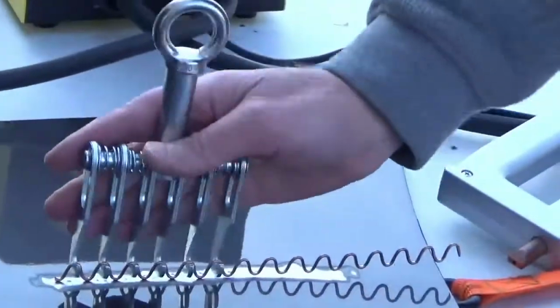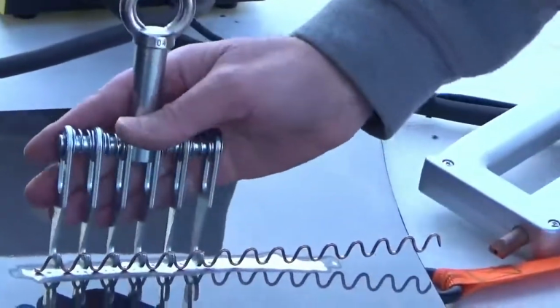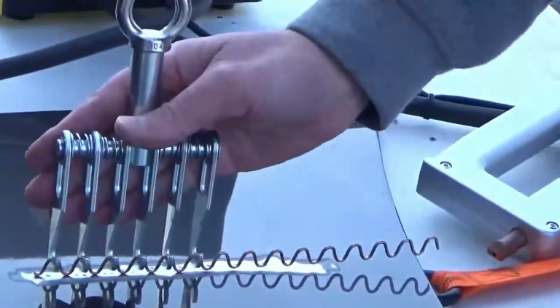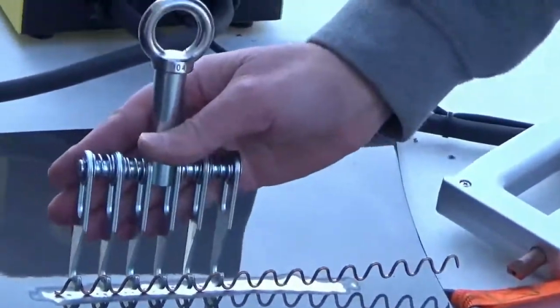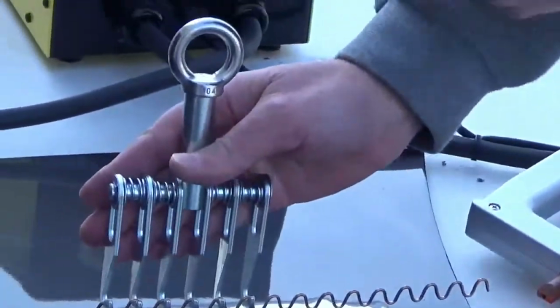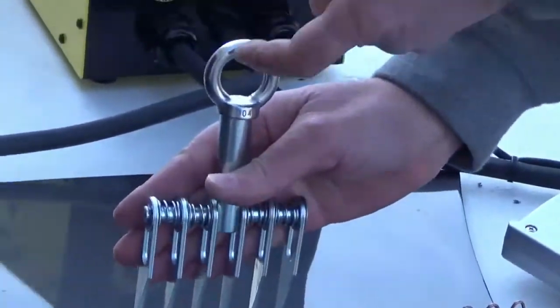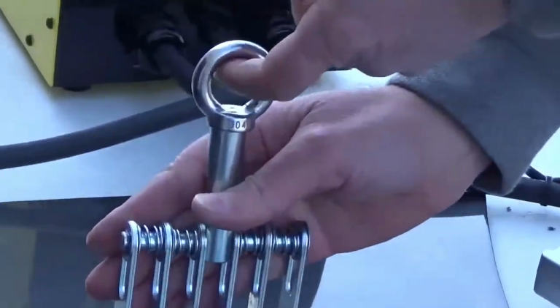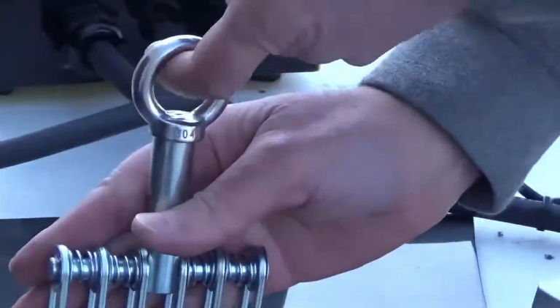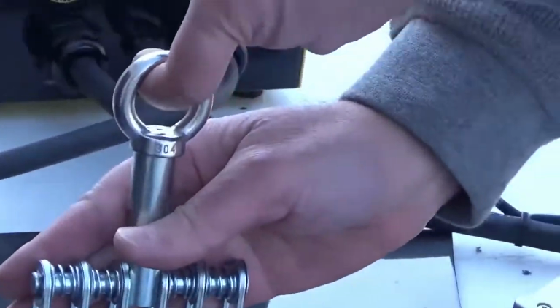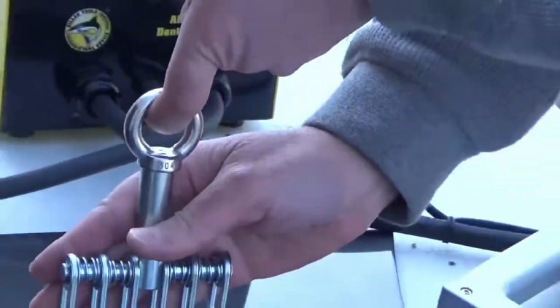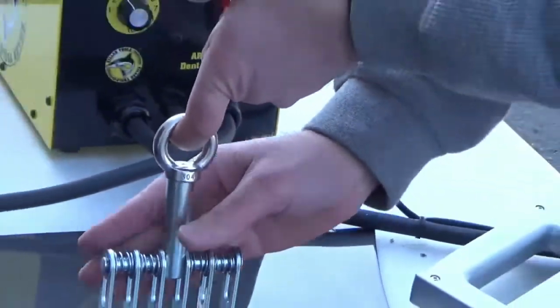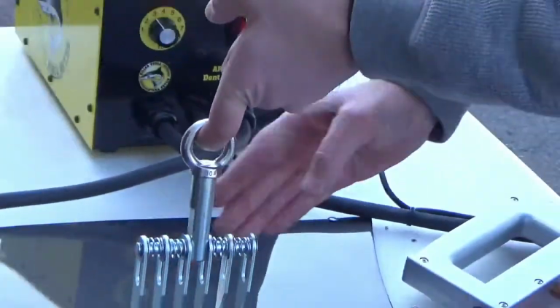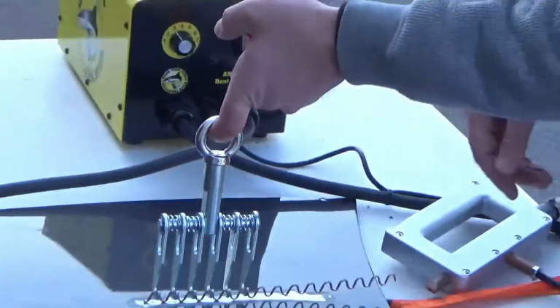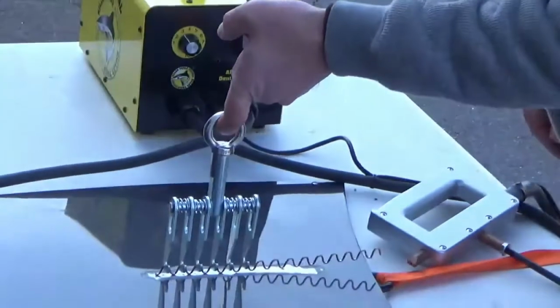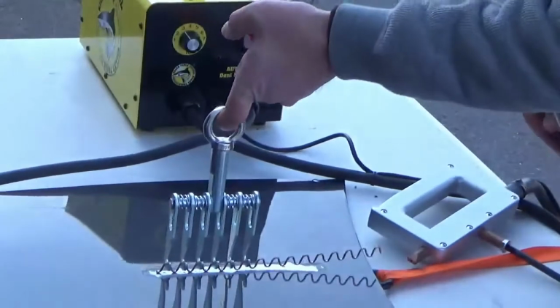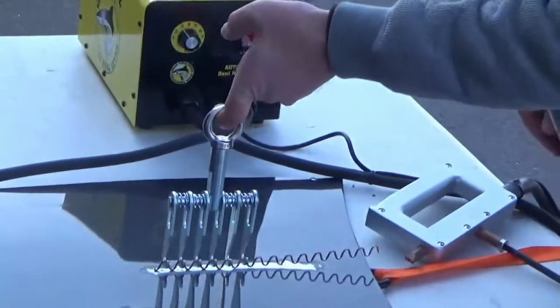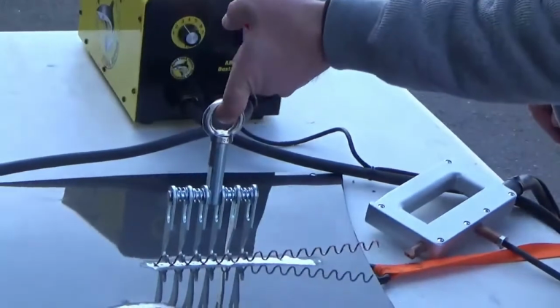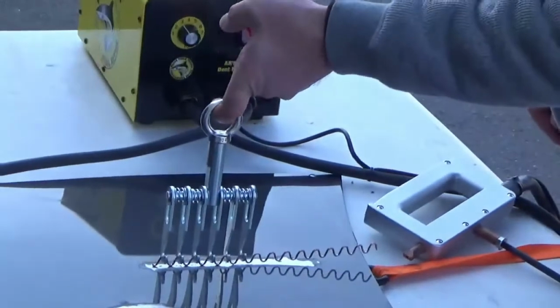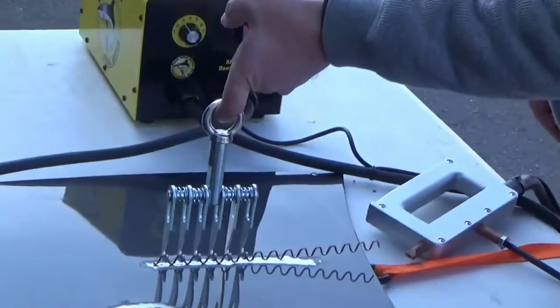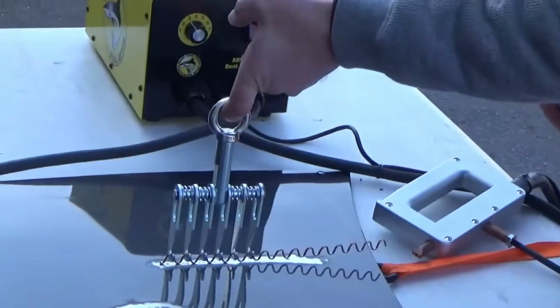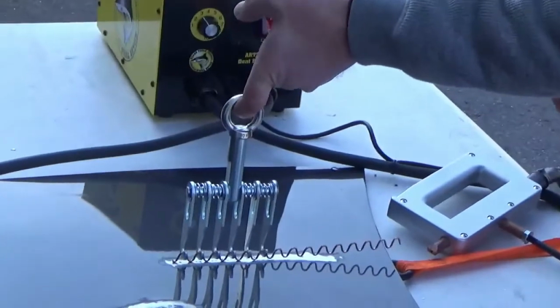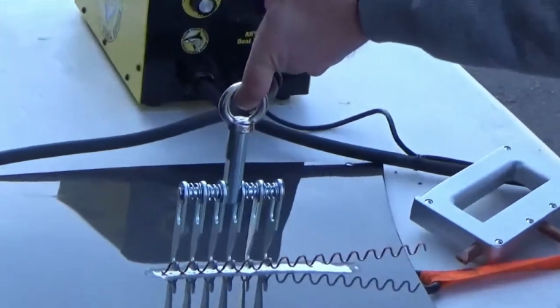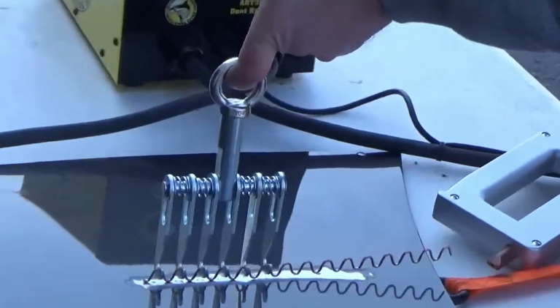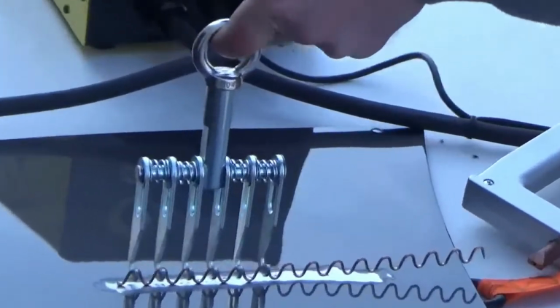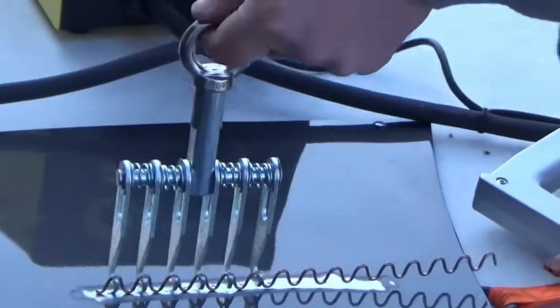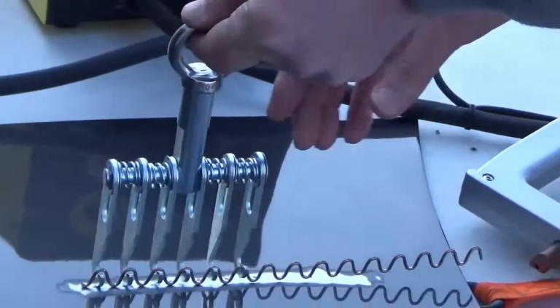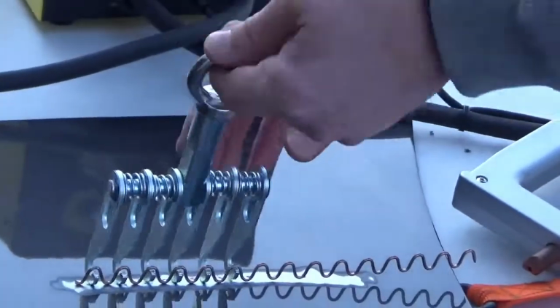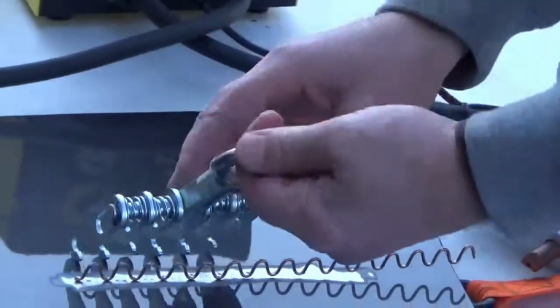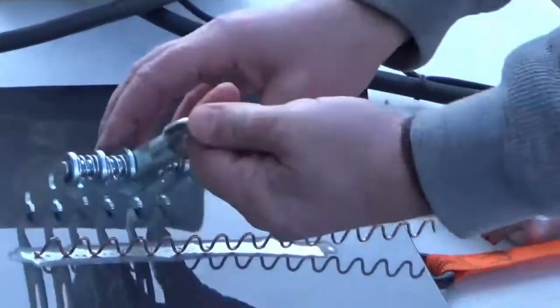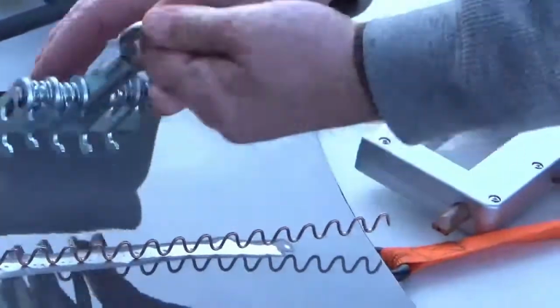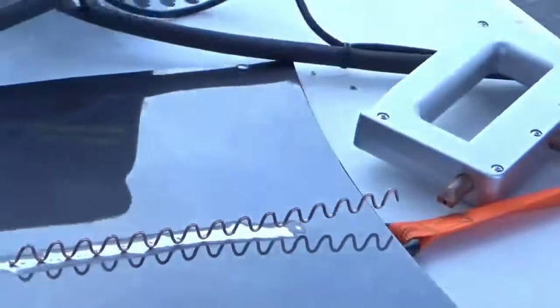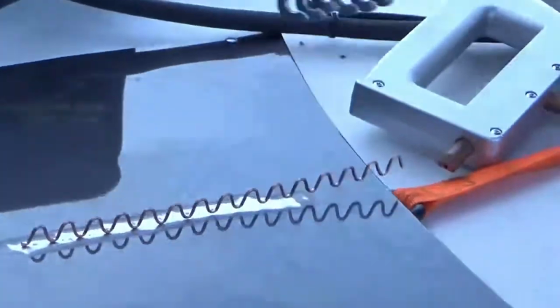Another great attribute of this system is the ability to shrink metal. This is when you'll turn the timer up even higher.